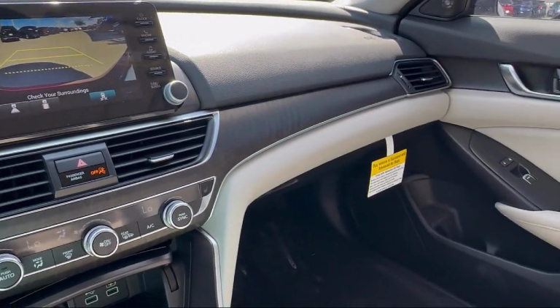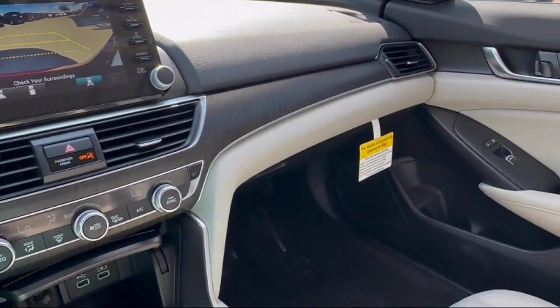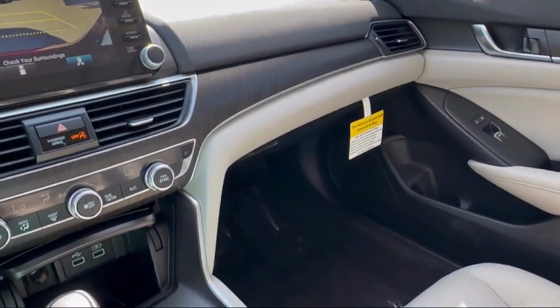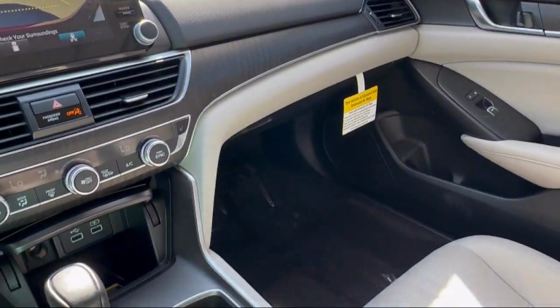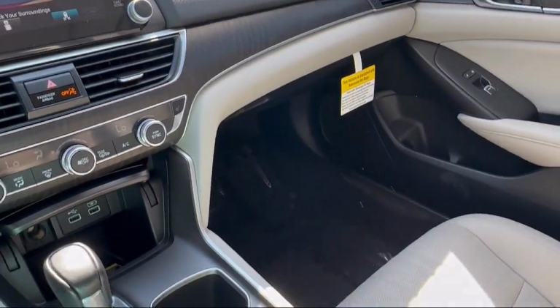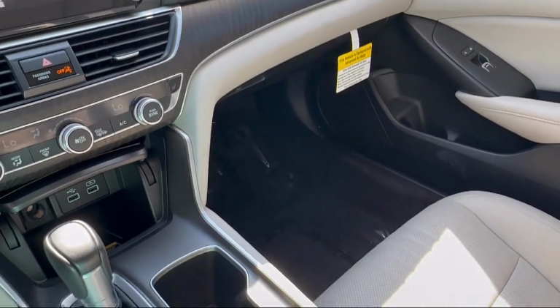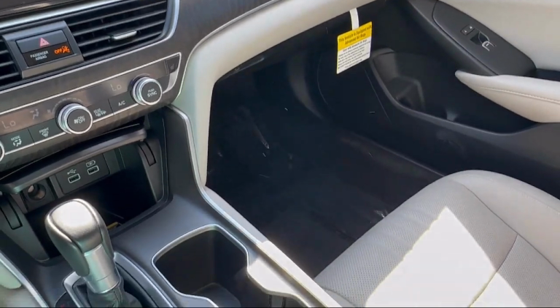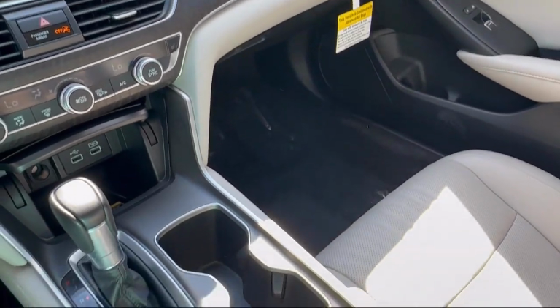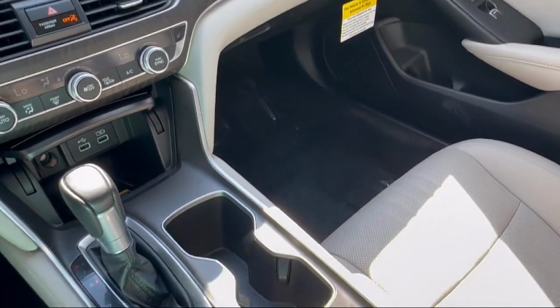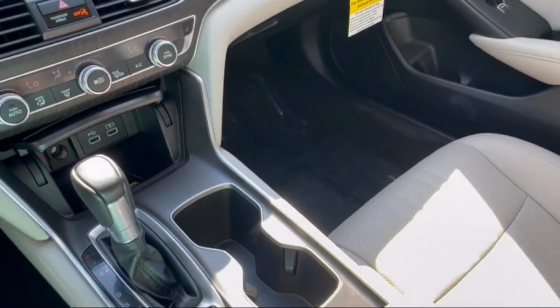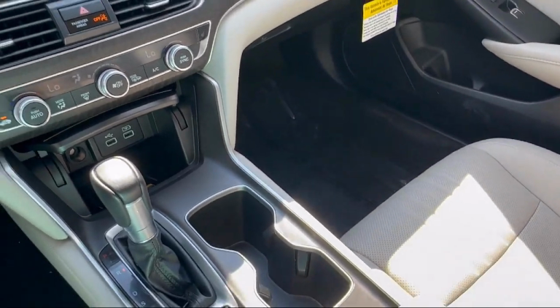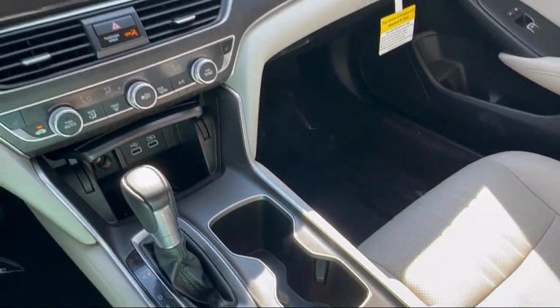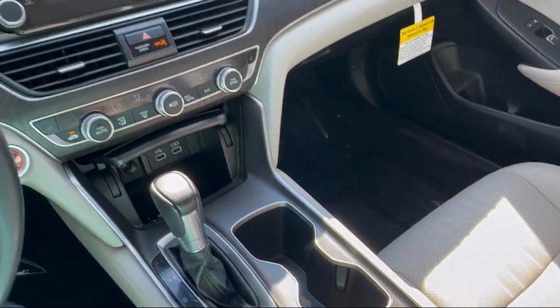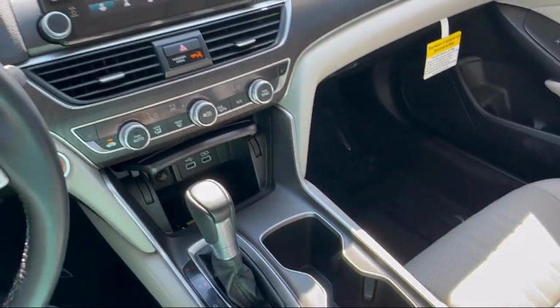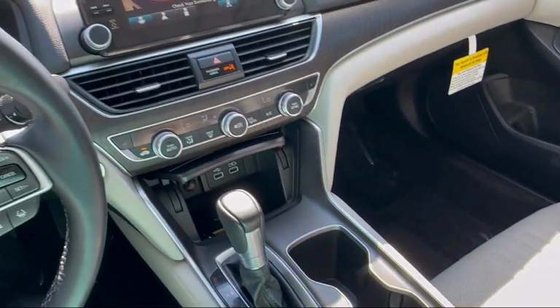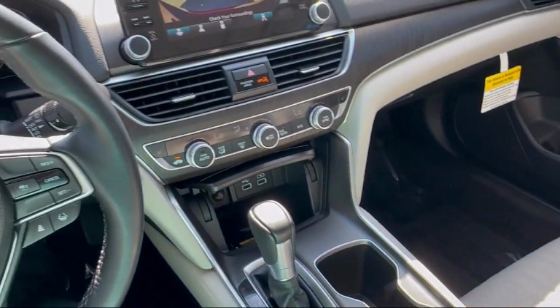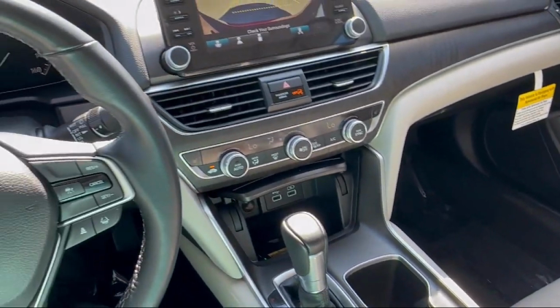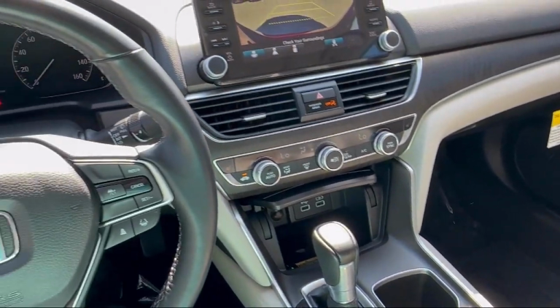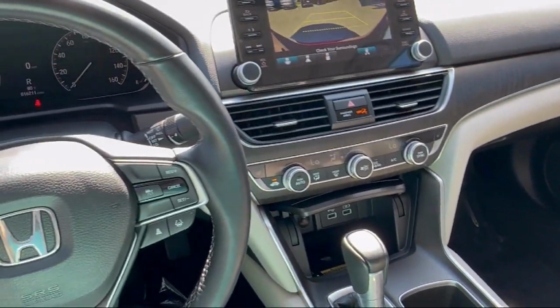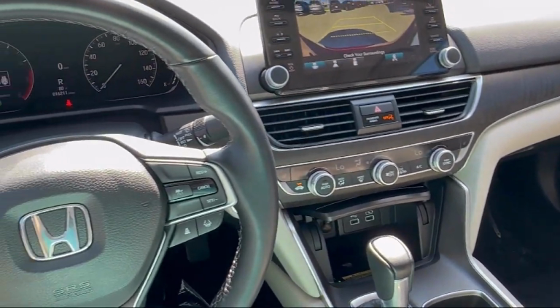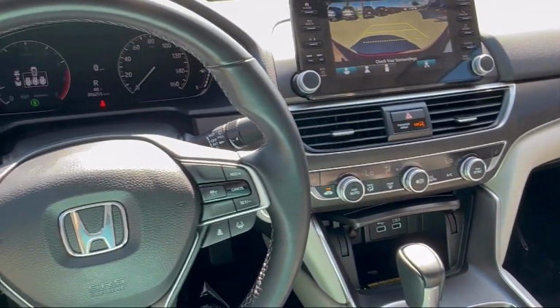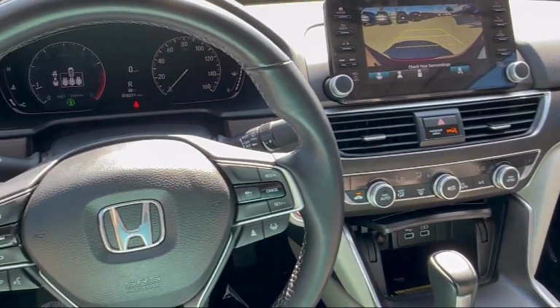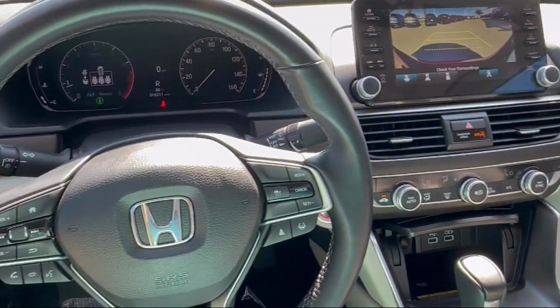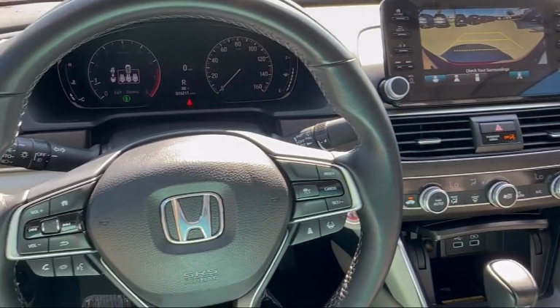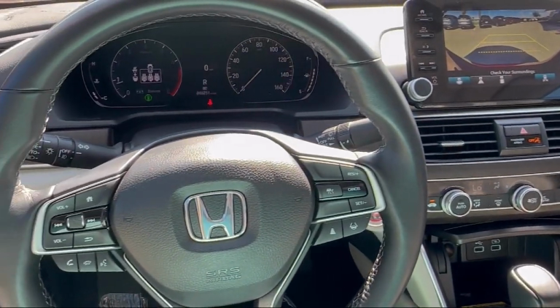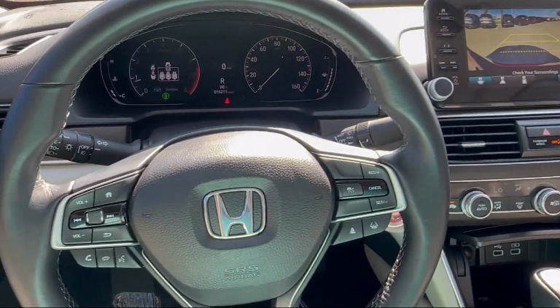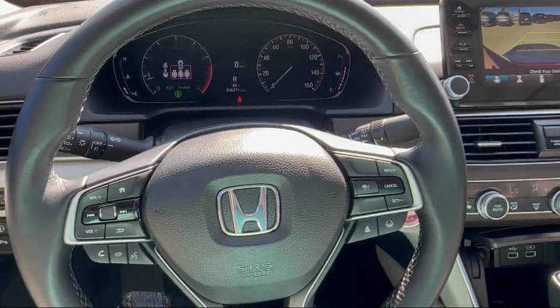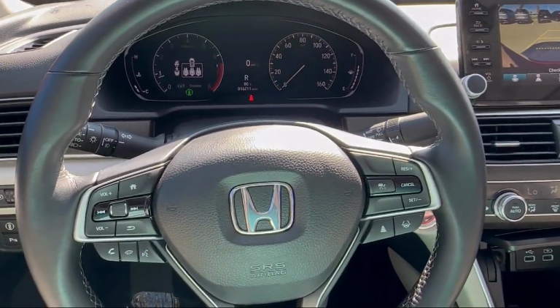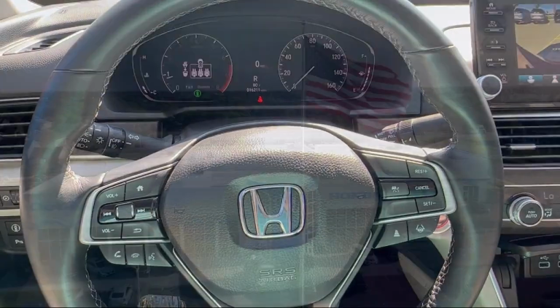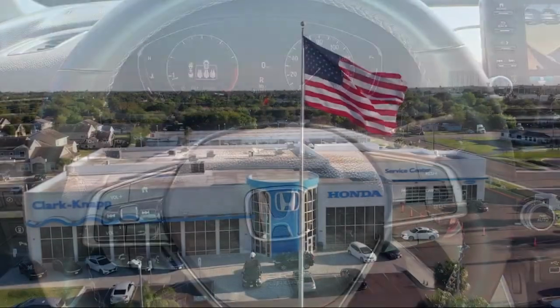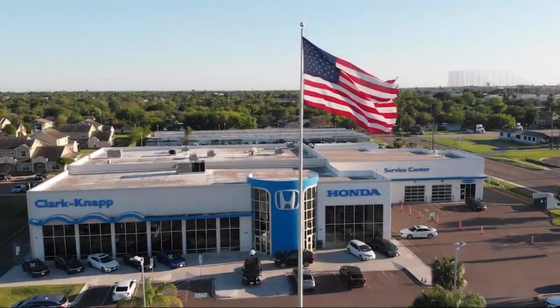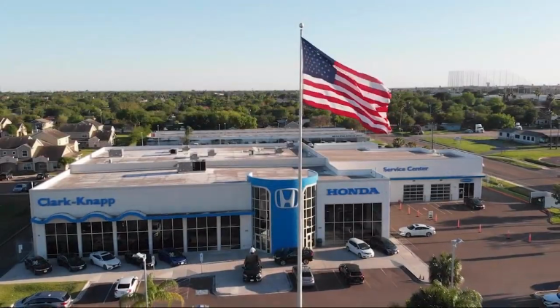If you're in the market for a vehicle or need service of any kind, come visit us today. Clark Knapp Honda — simply better.